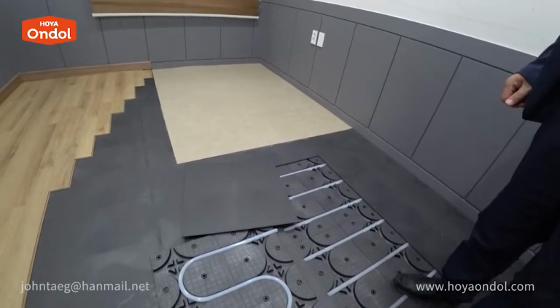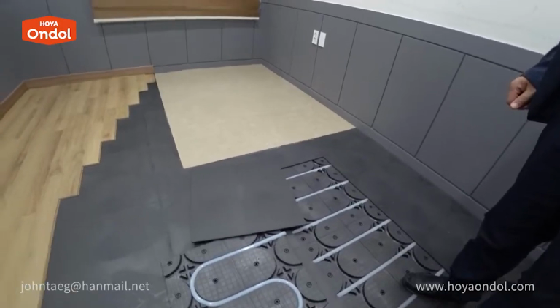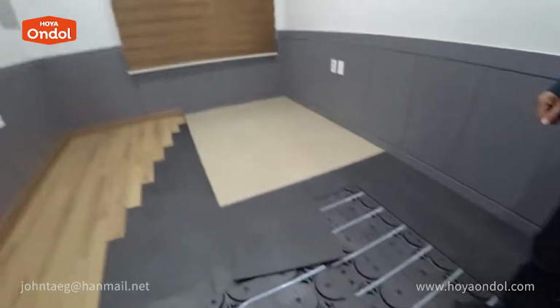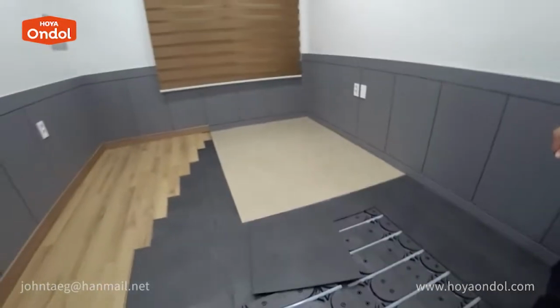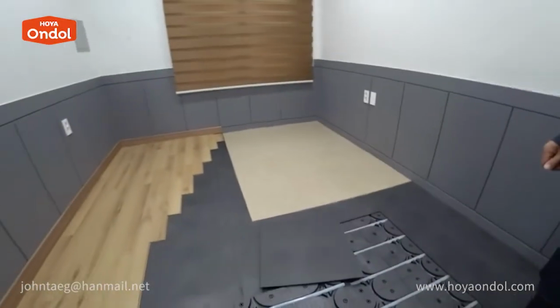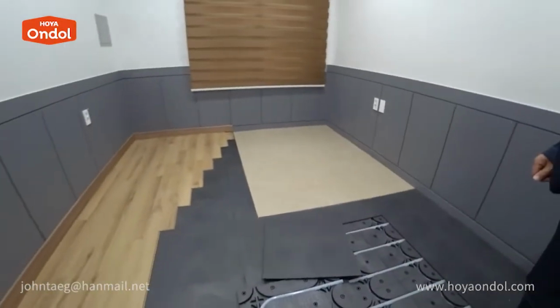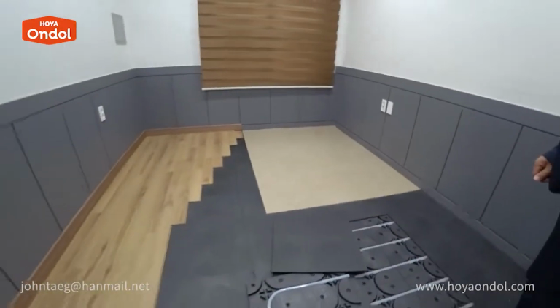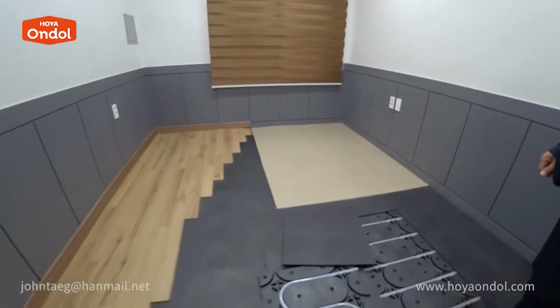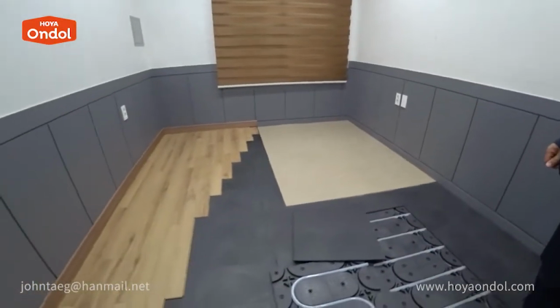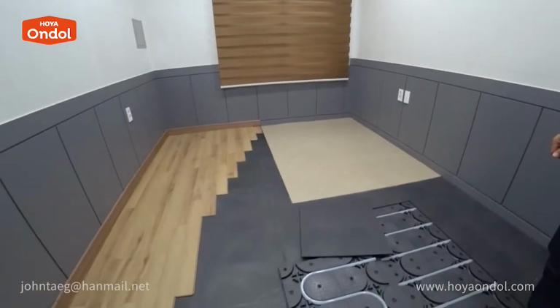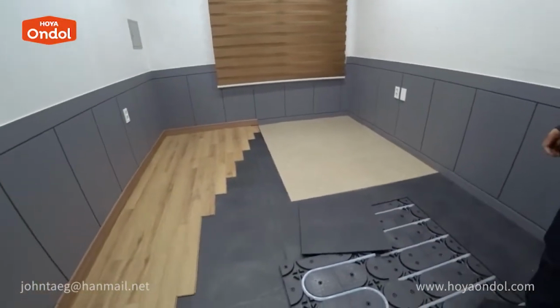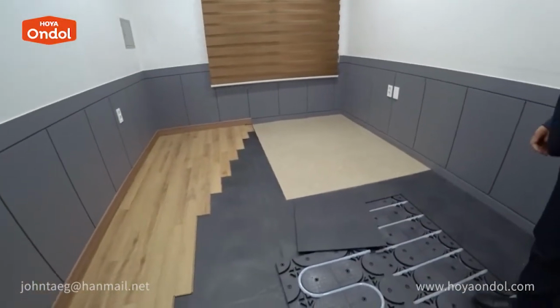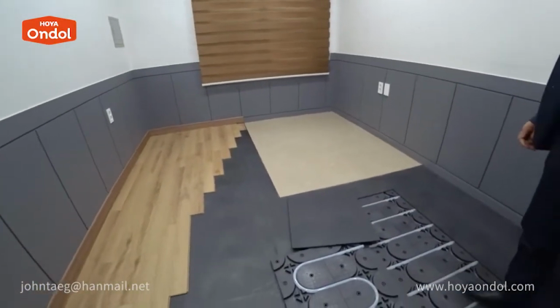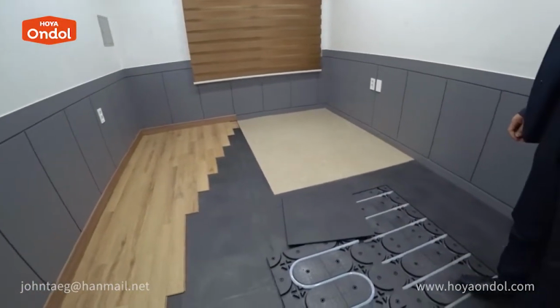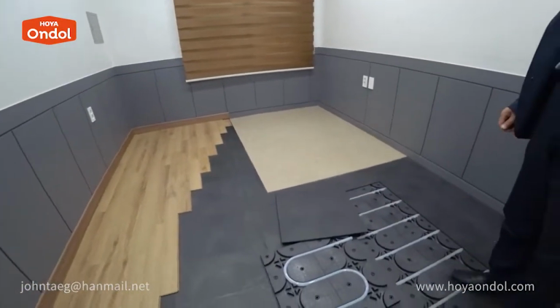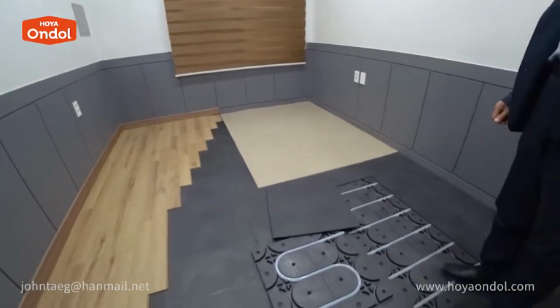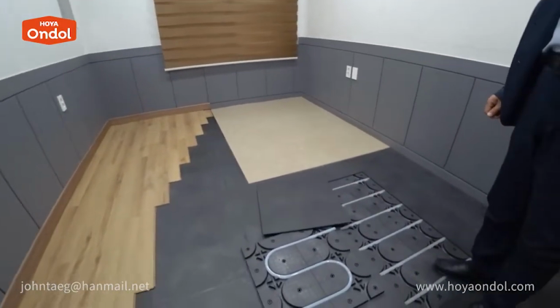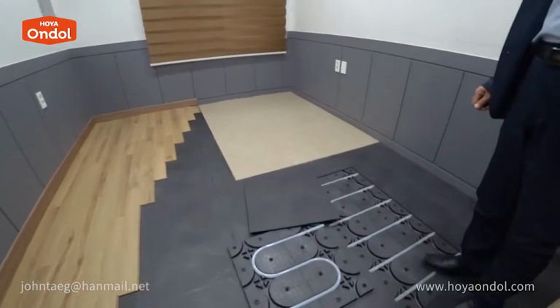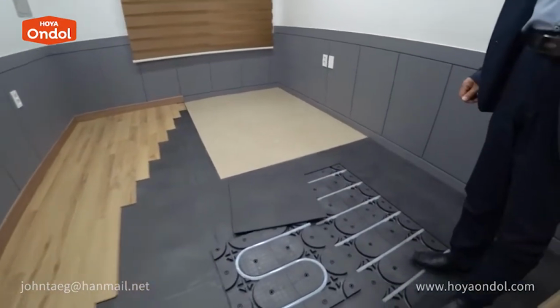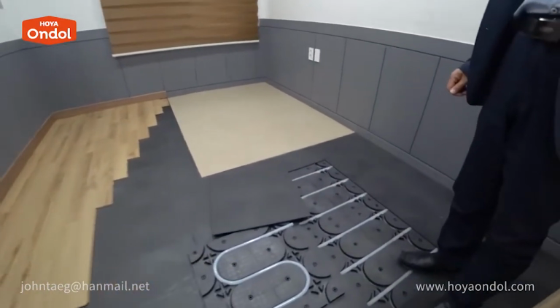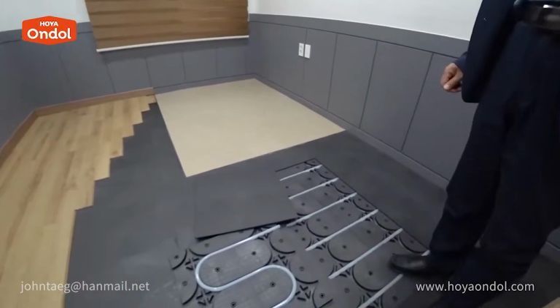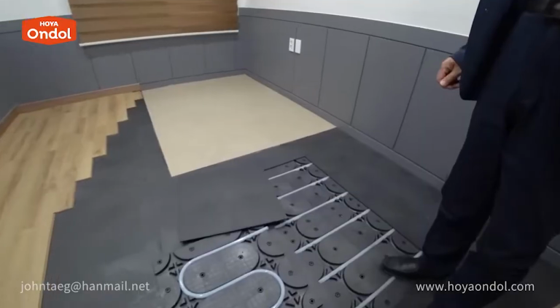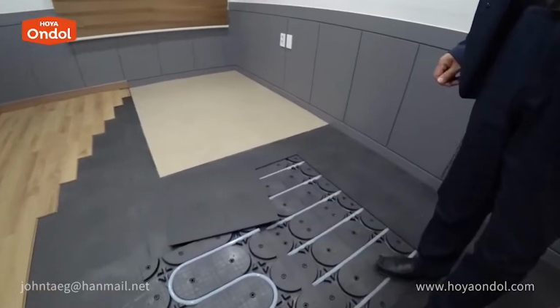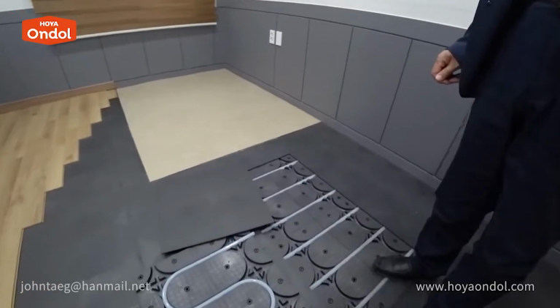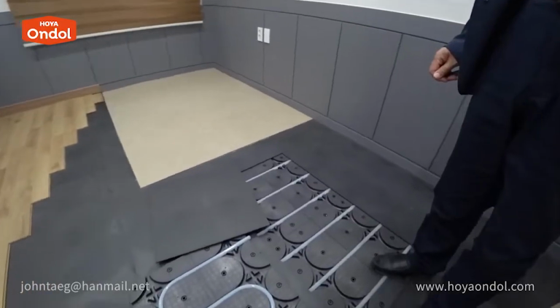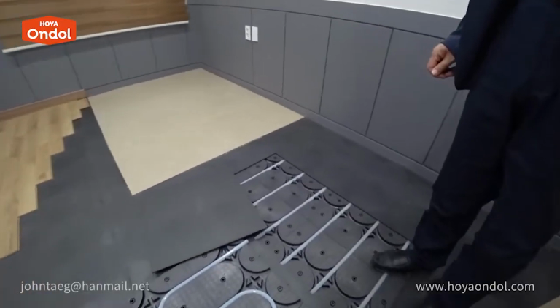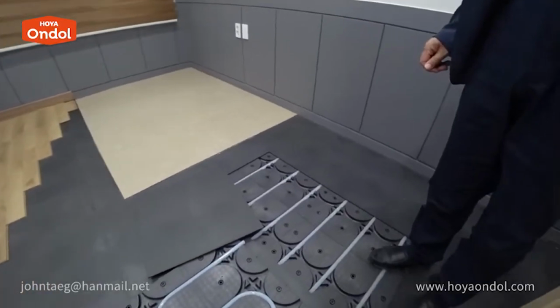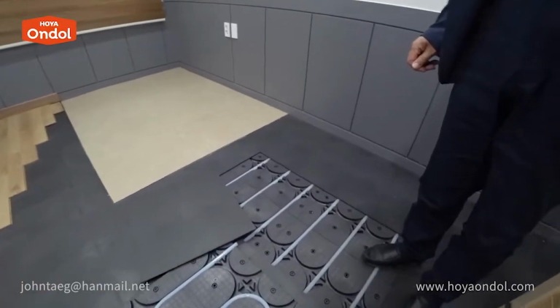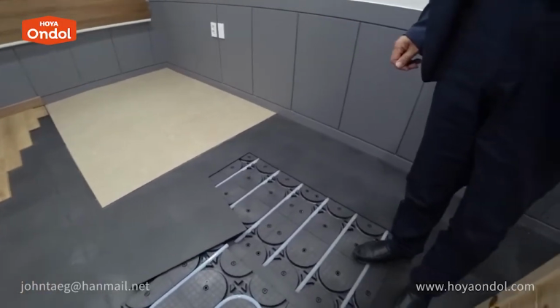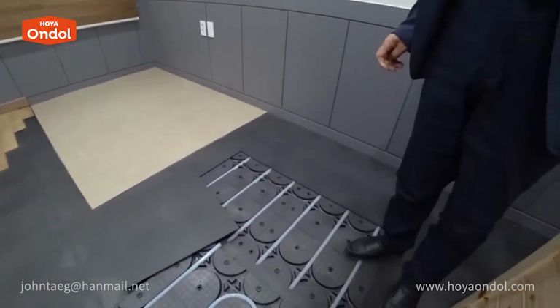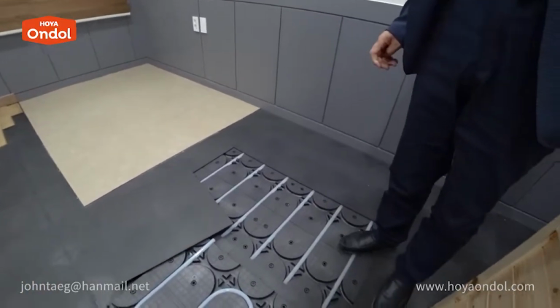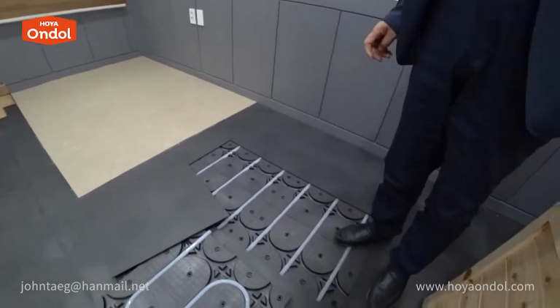In the case of an angled room, can I just lay it out and cut out the rest? Sure.